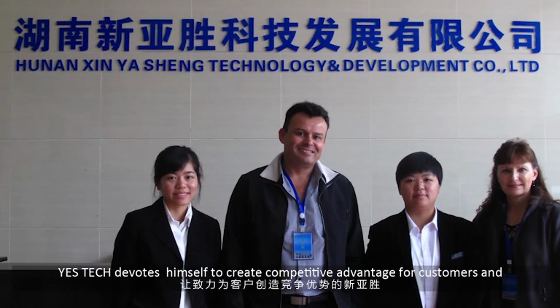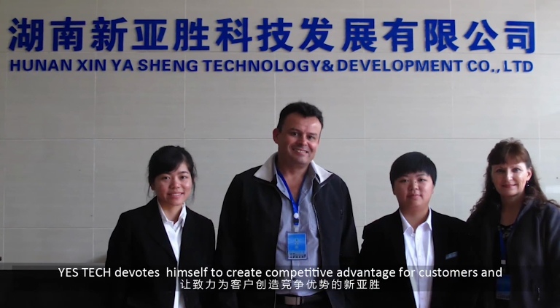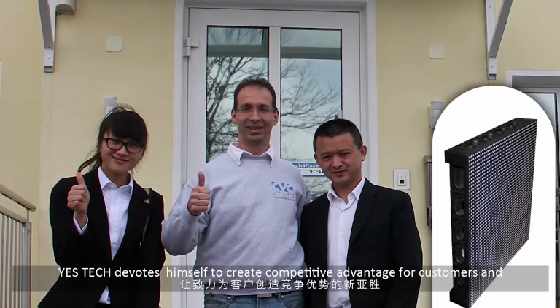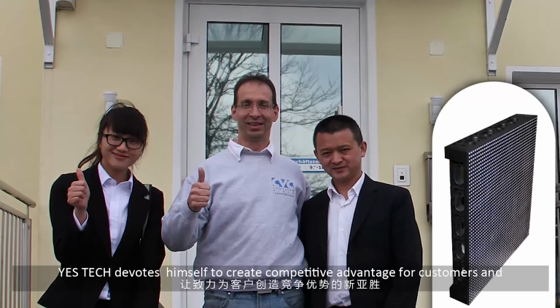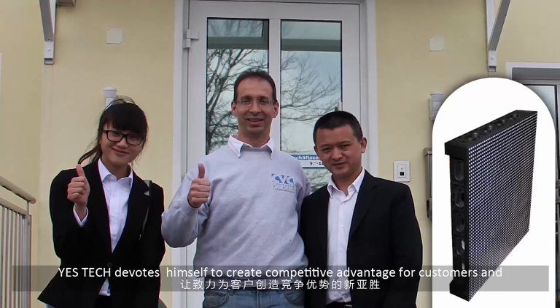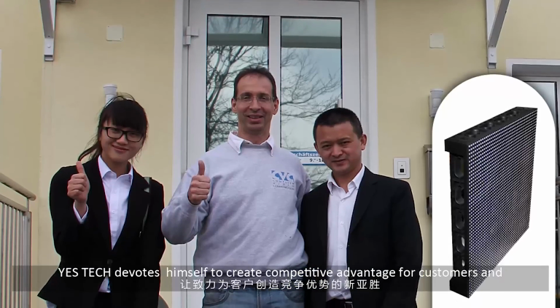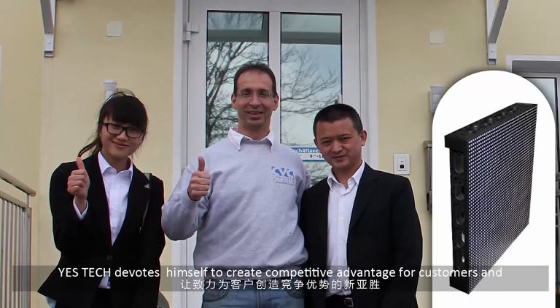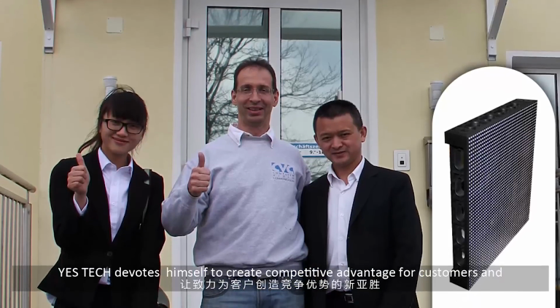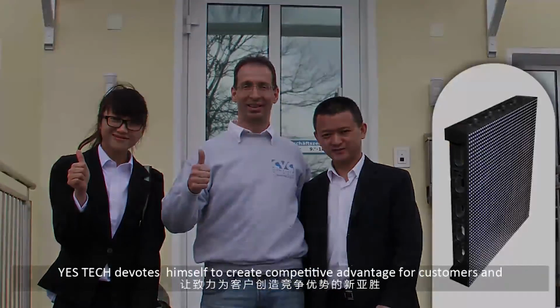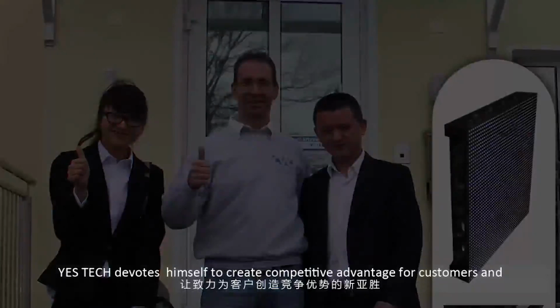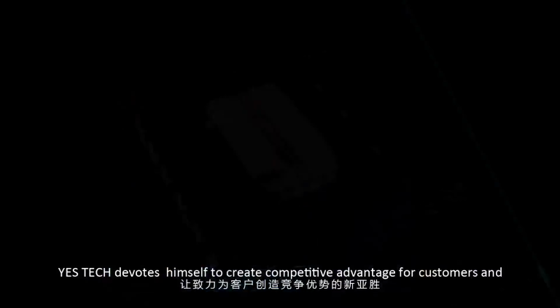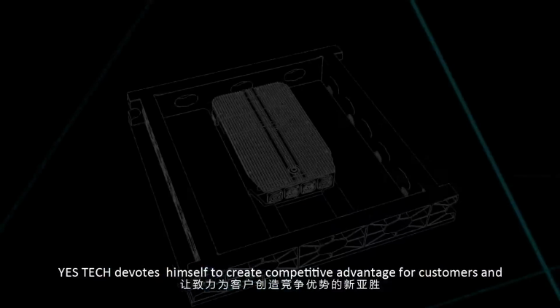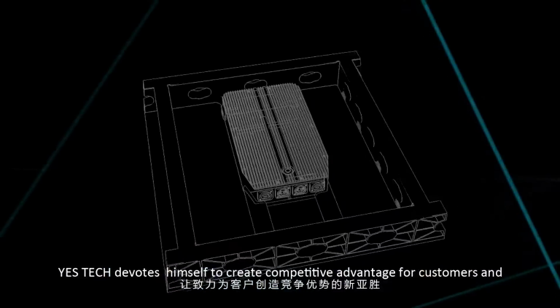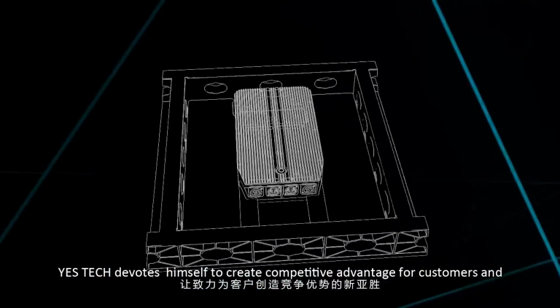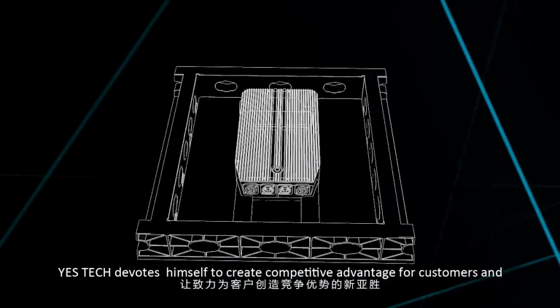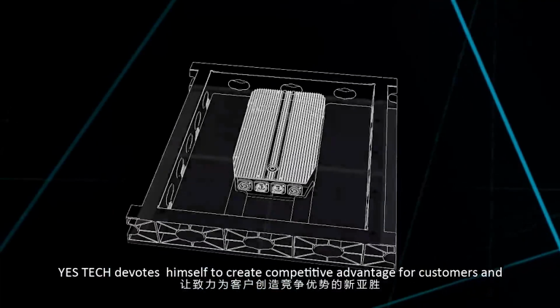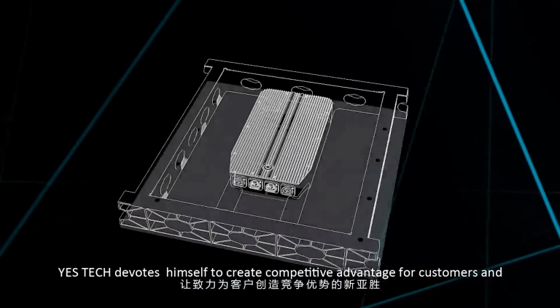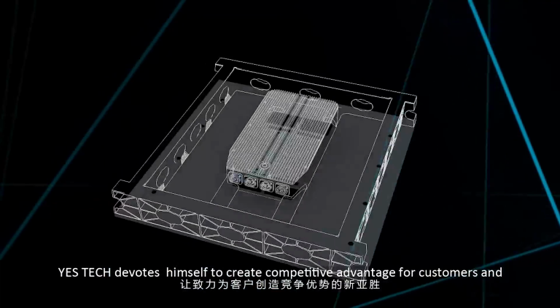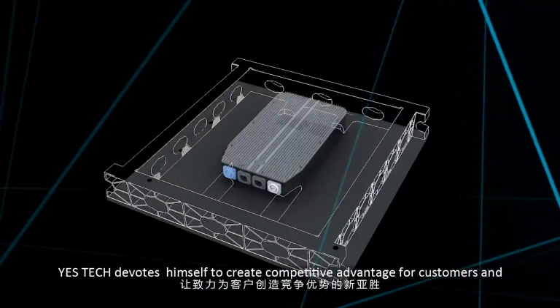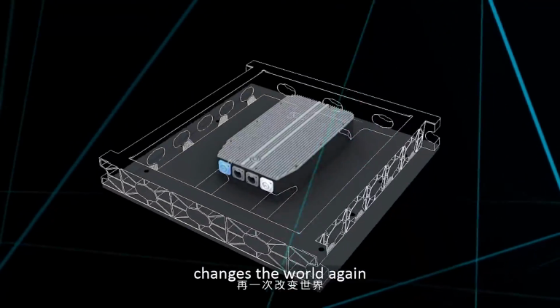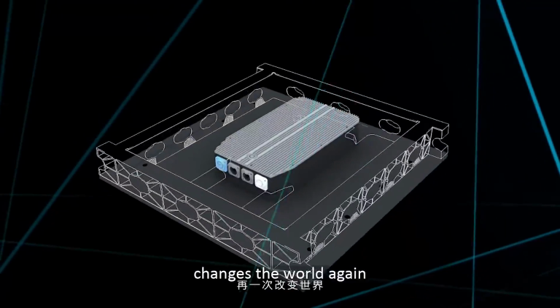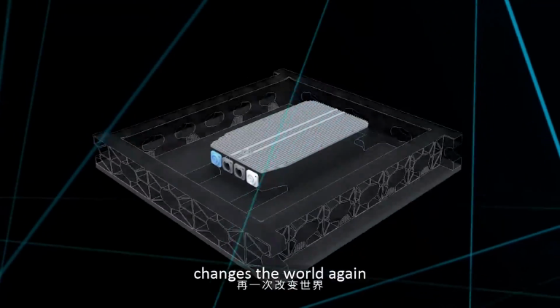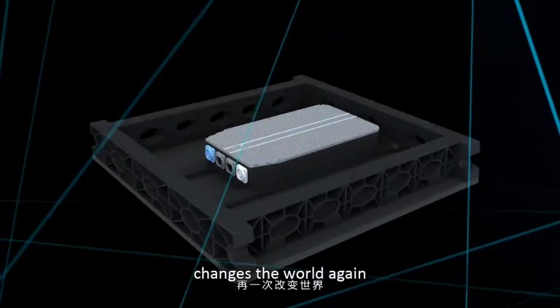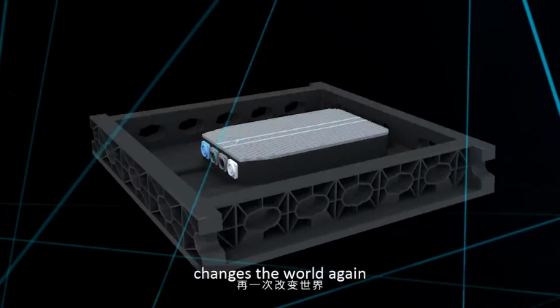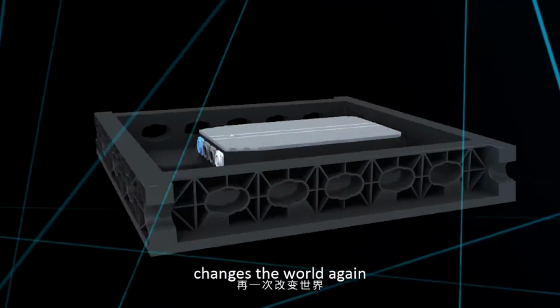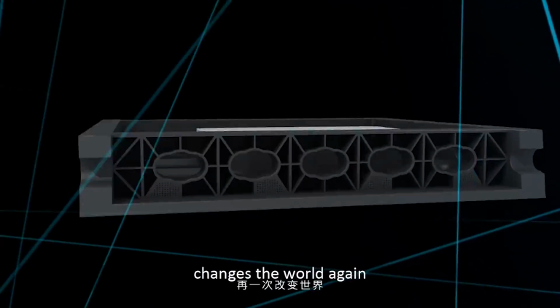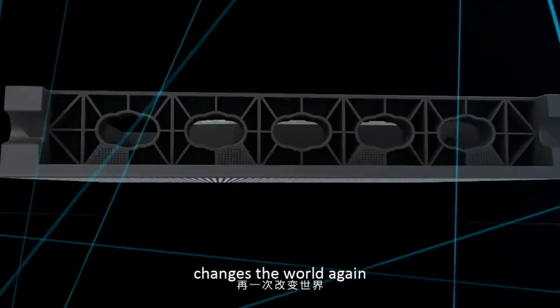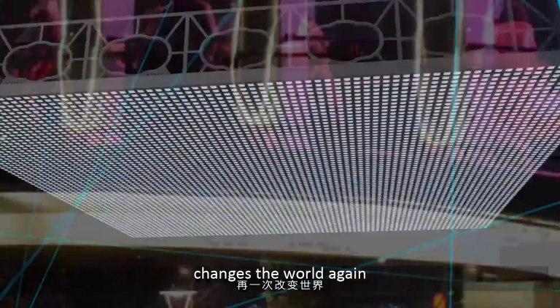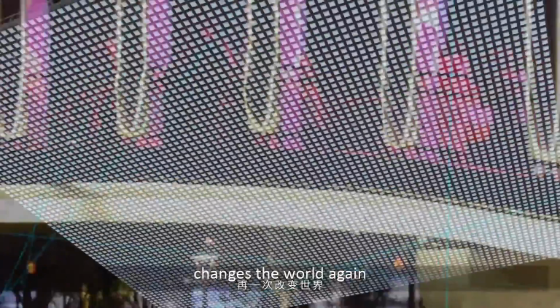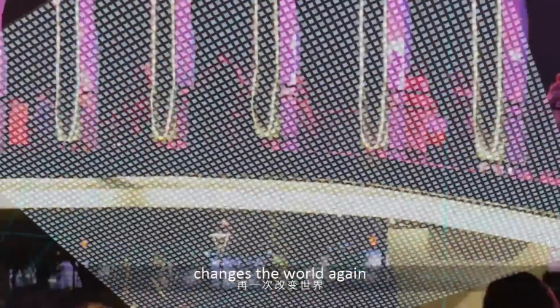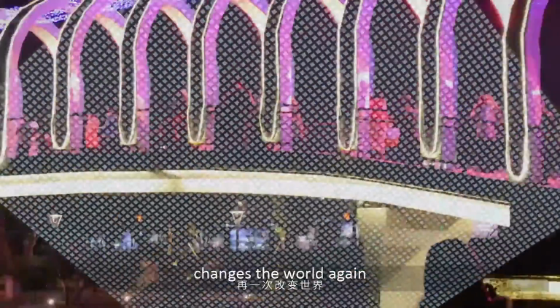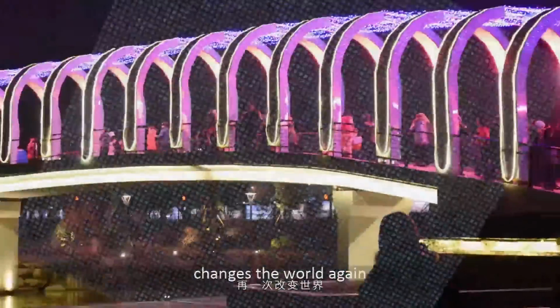YesTech devotes himself to create competitive advantage for customers and changes the world again.